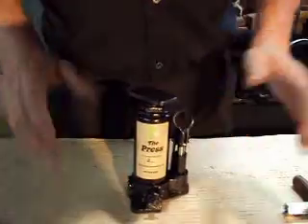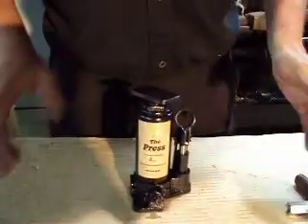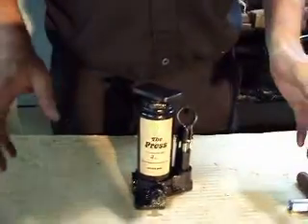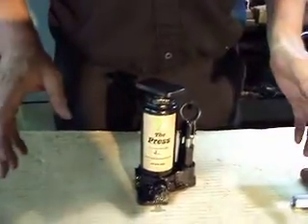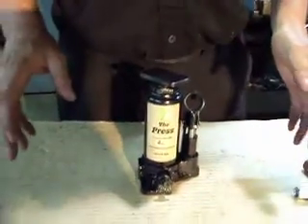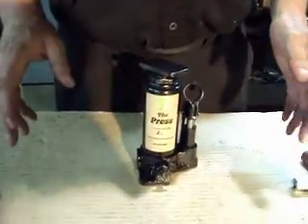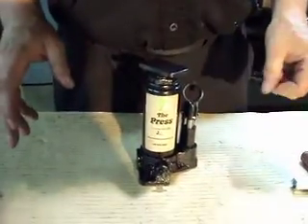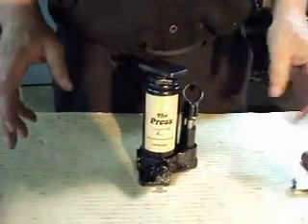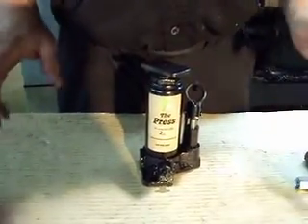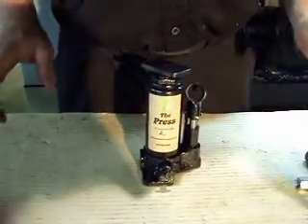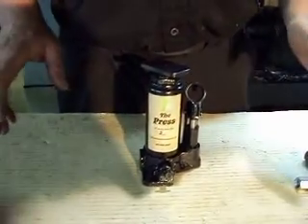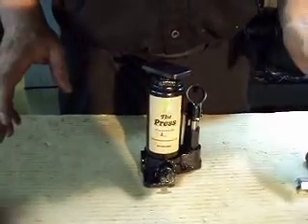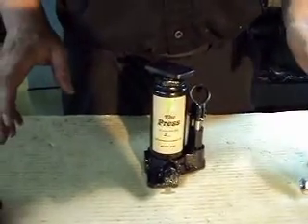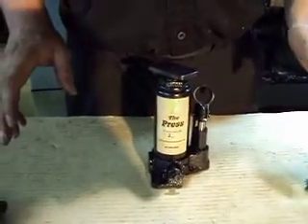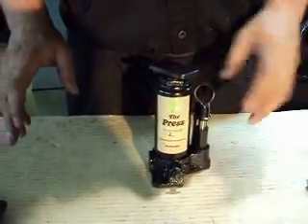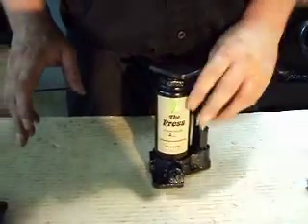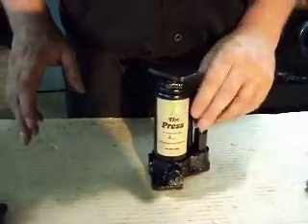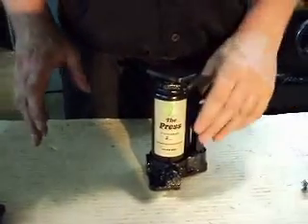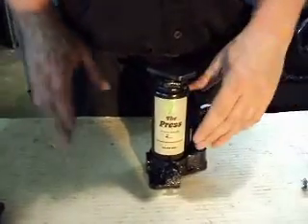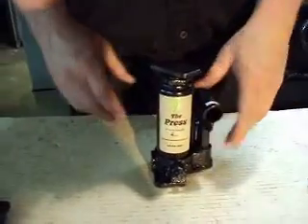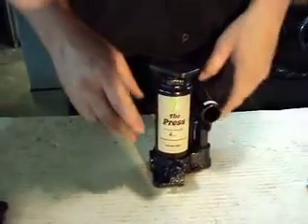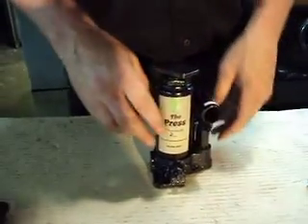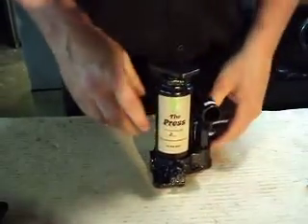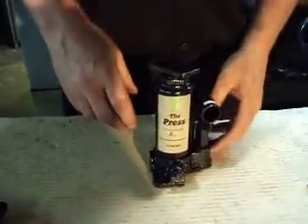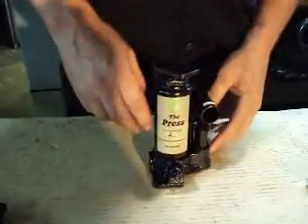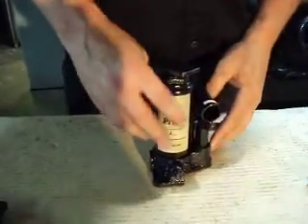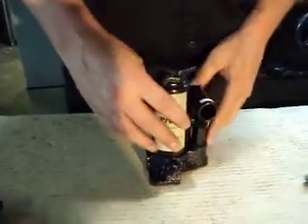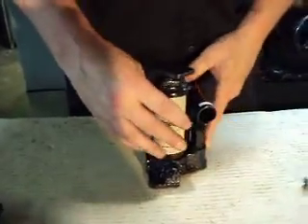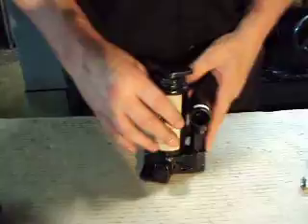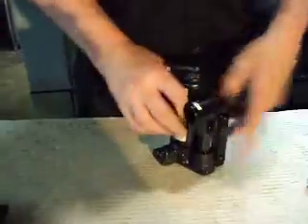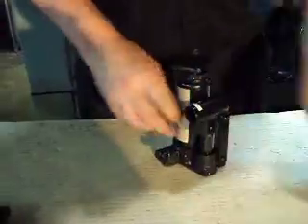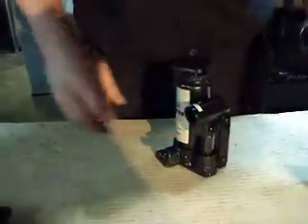So when you get this, don't panic. There's nothing wrong with your jack. You've got a very small little air bubble in there.